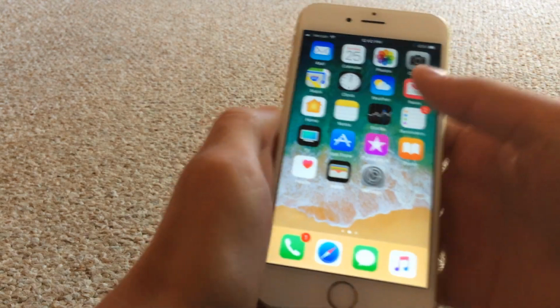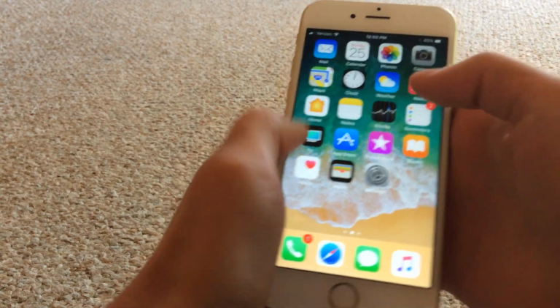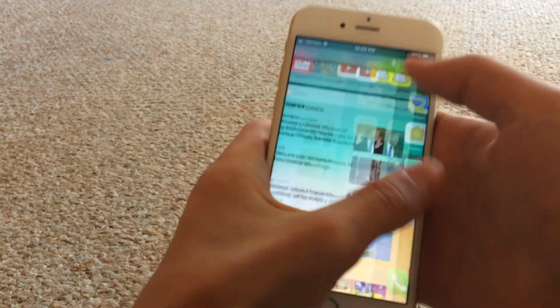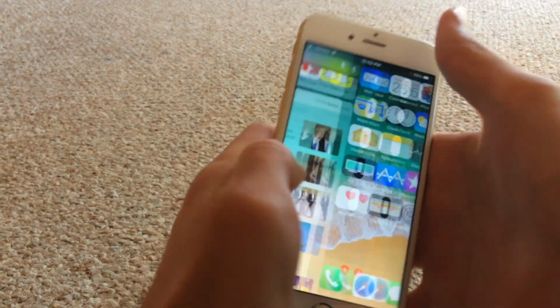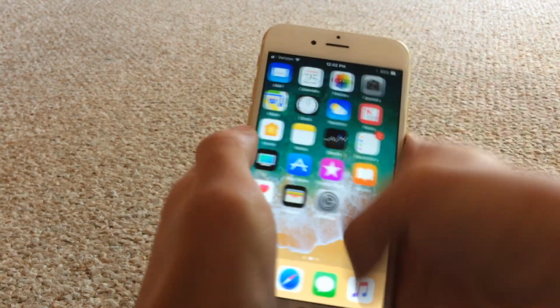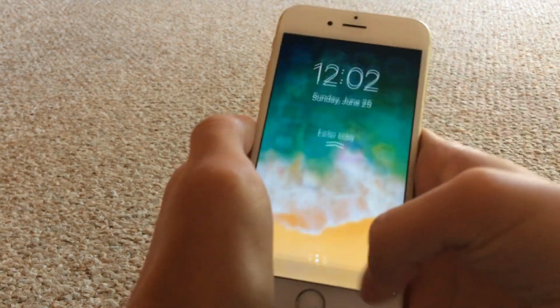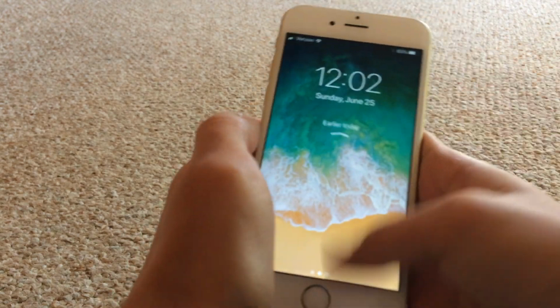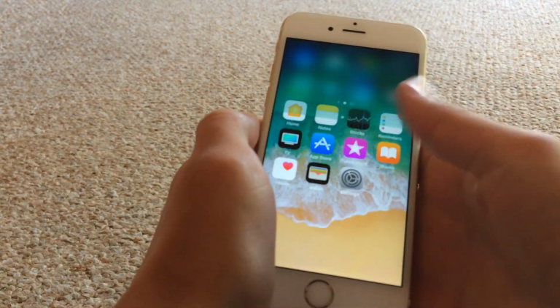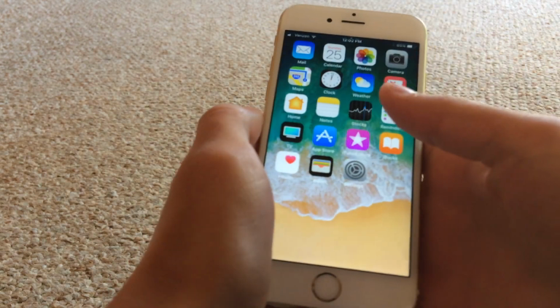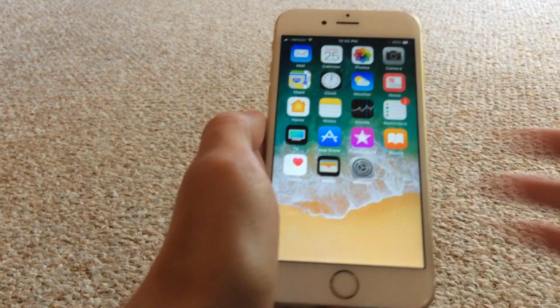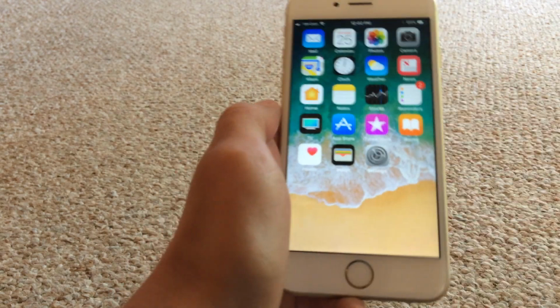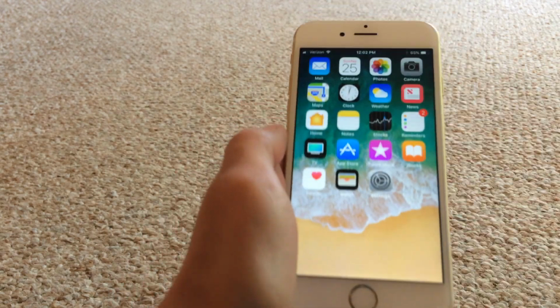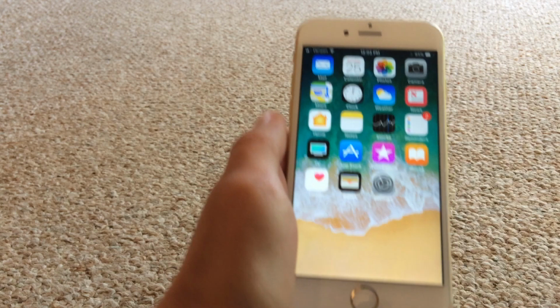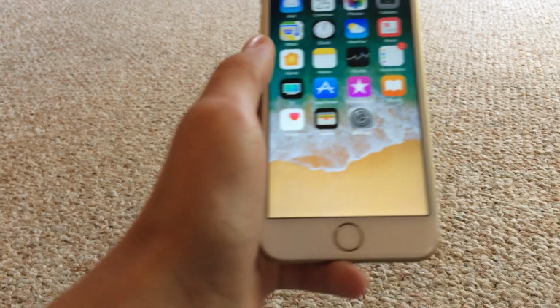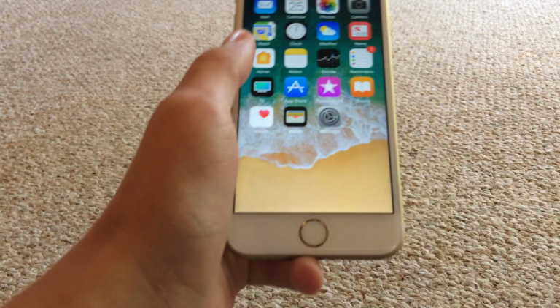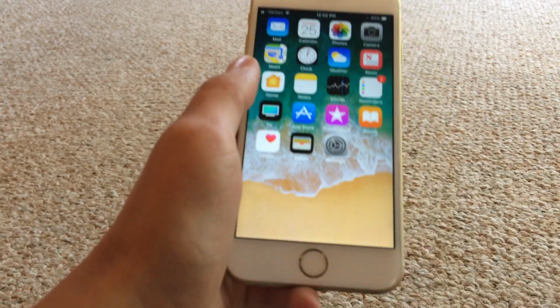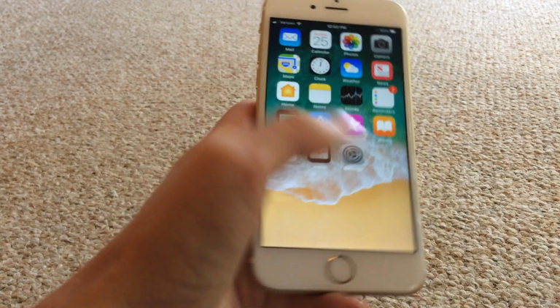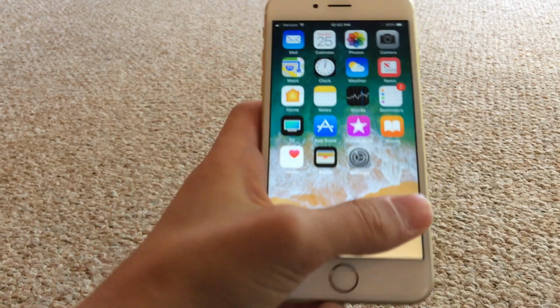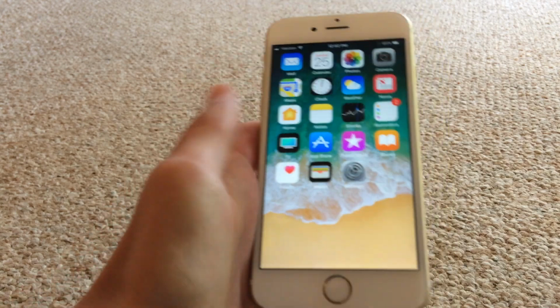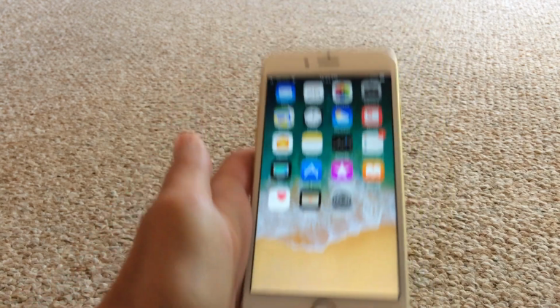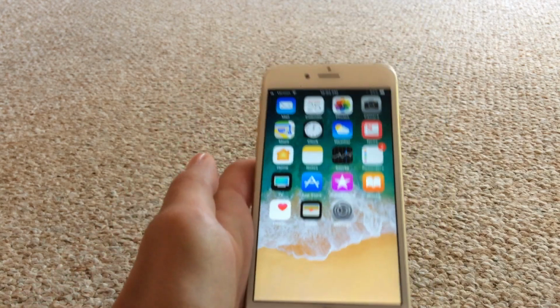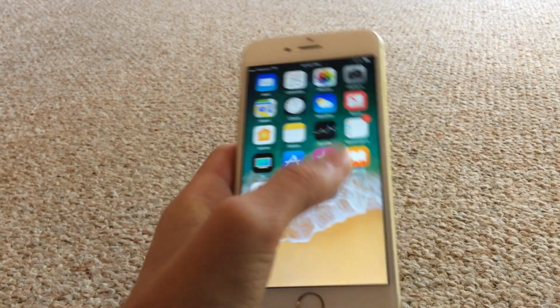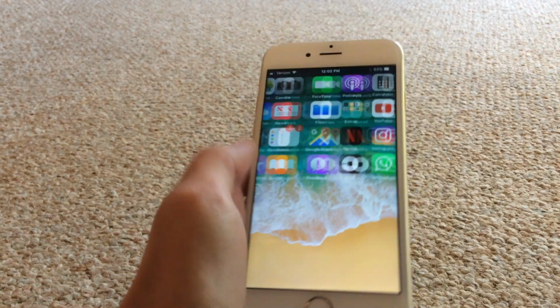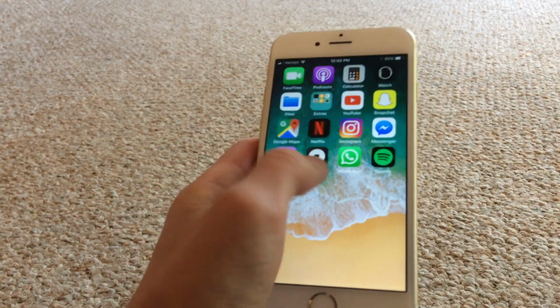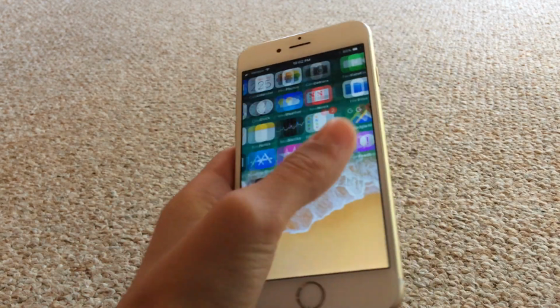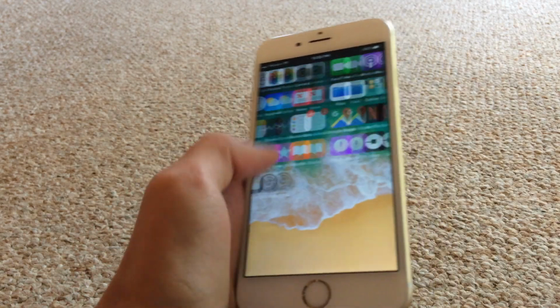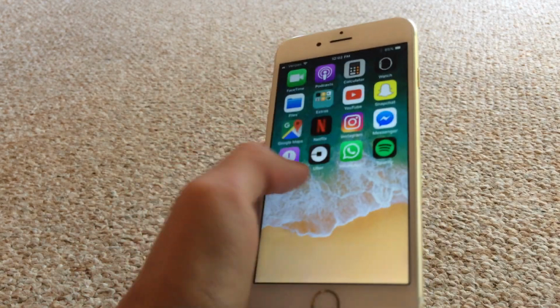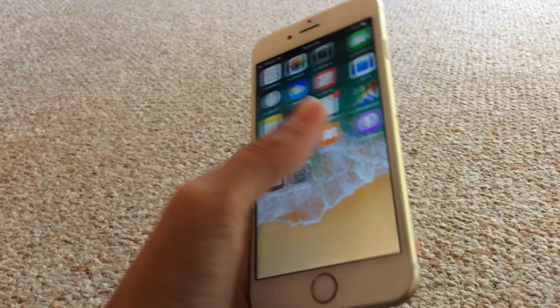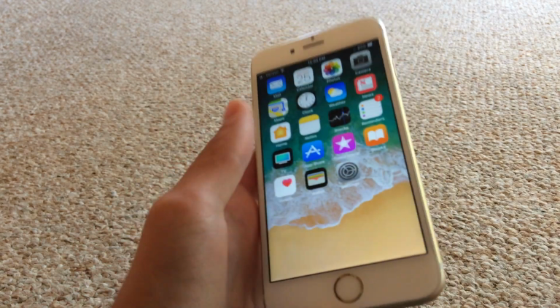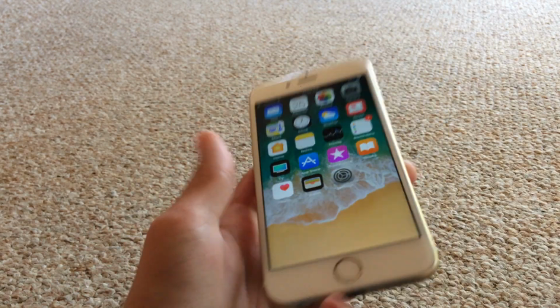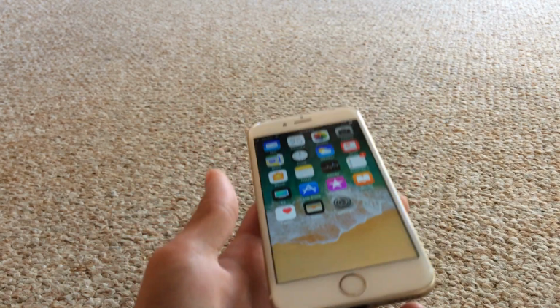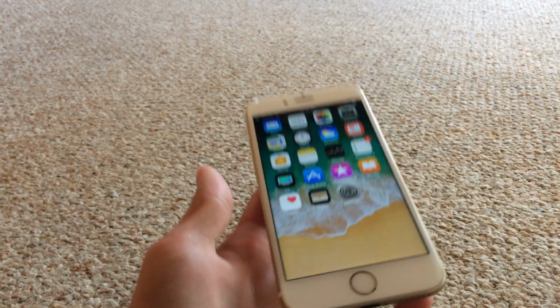It should go away. It takes a while to get it practiced, but there we go — dock is removed. Now you have no dock on your home screen.